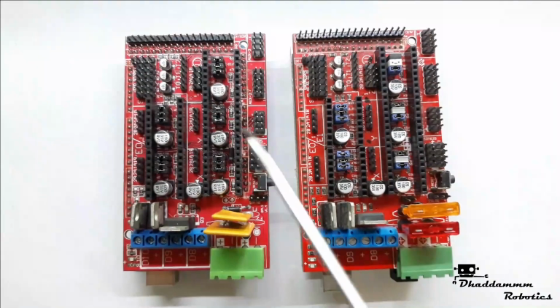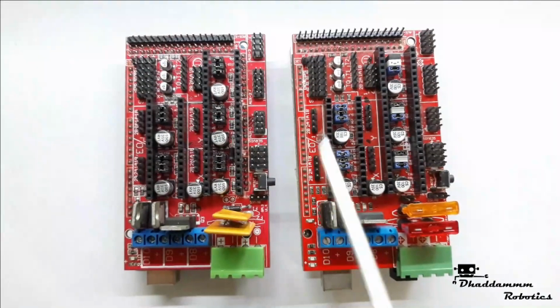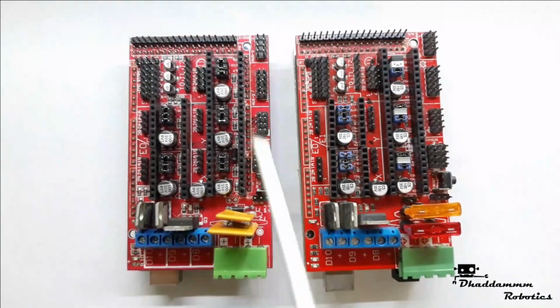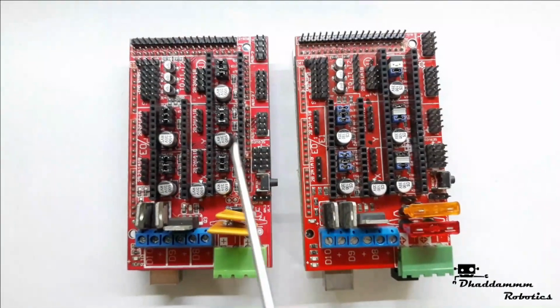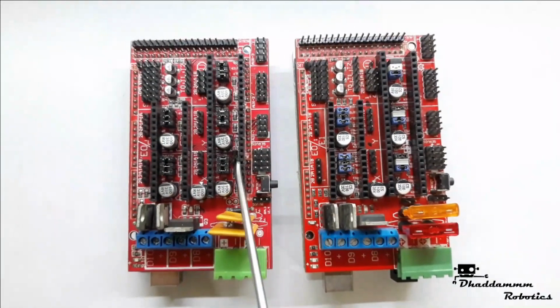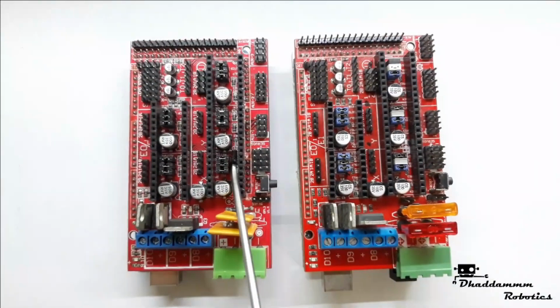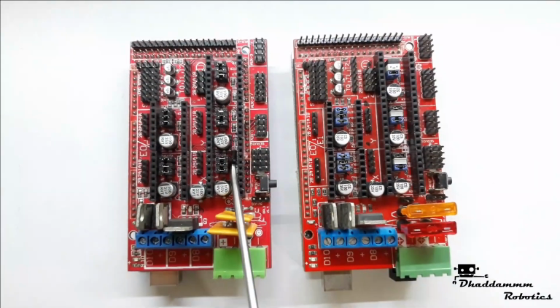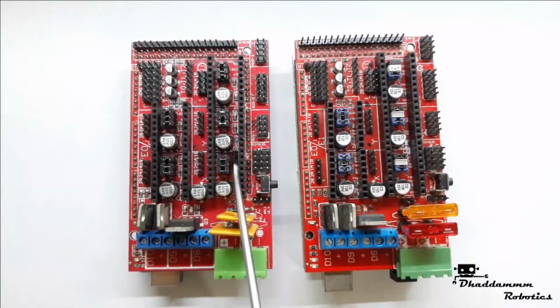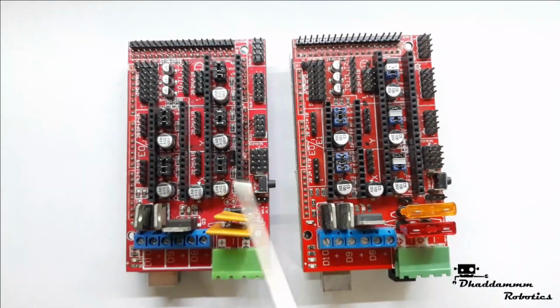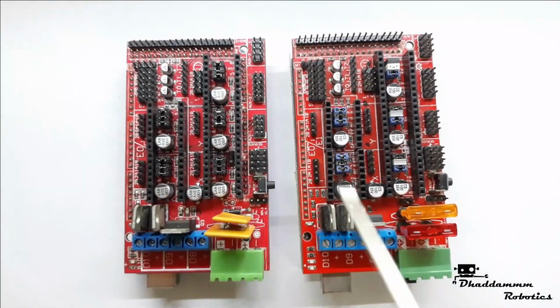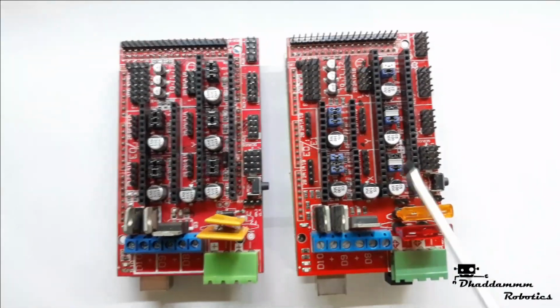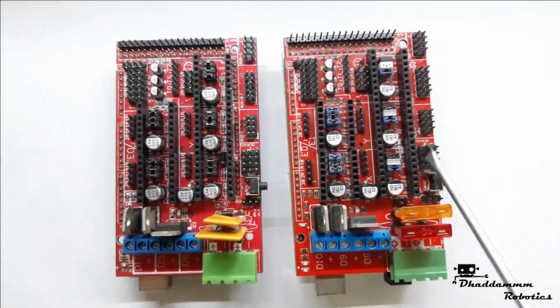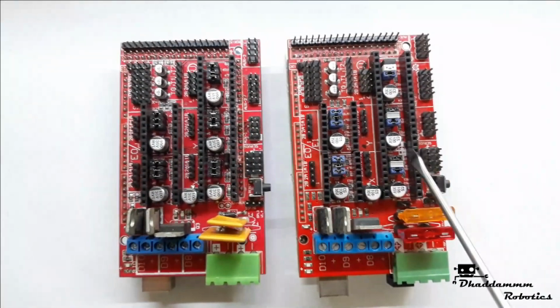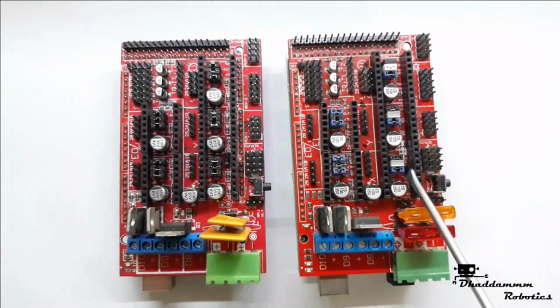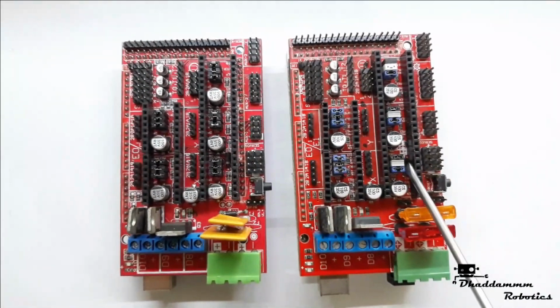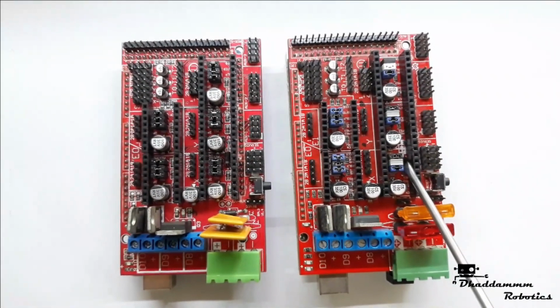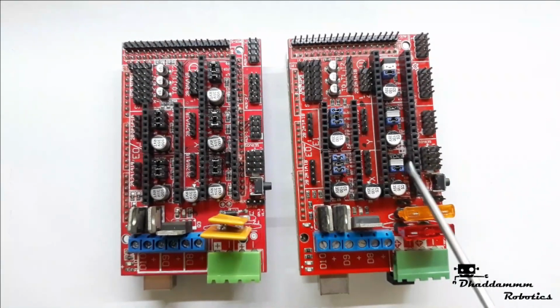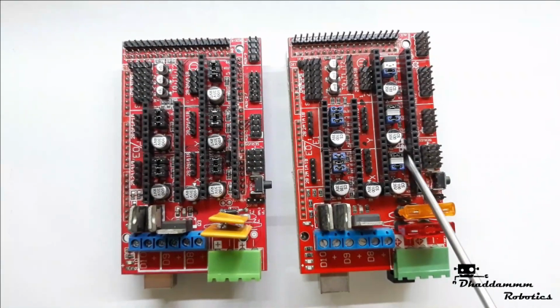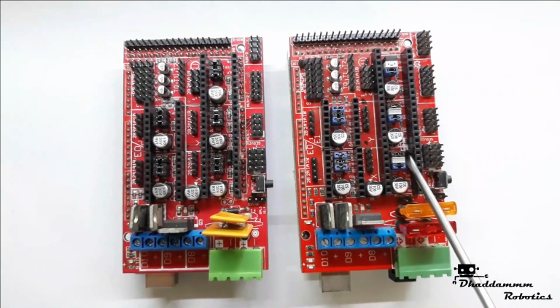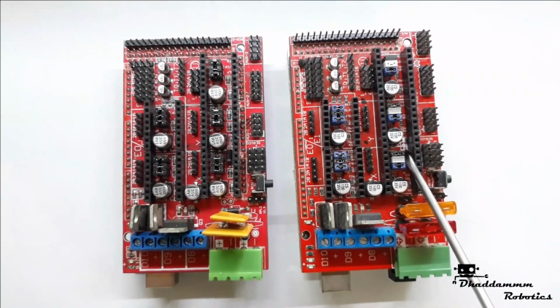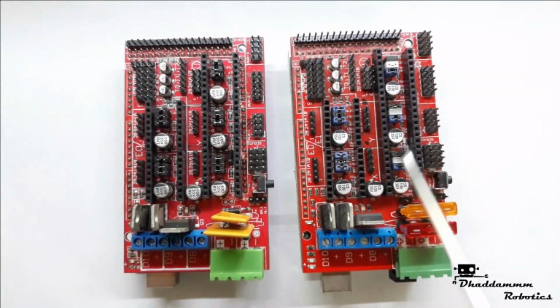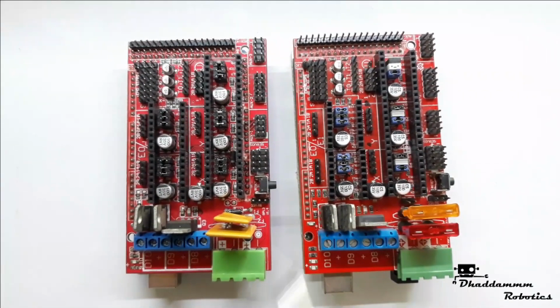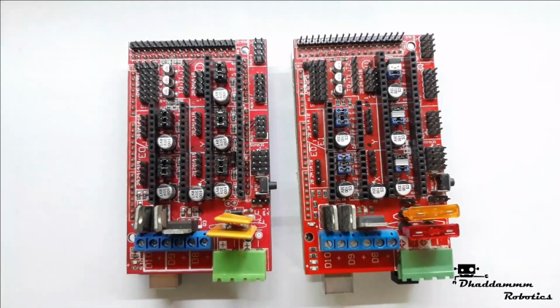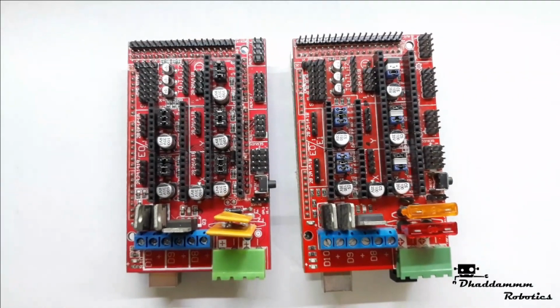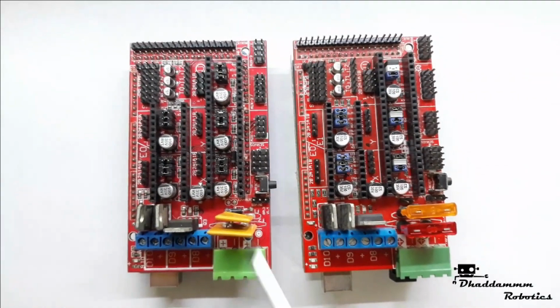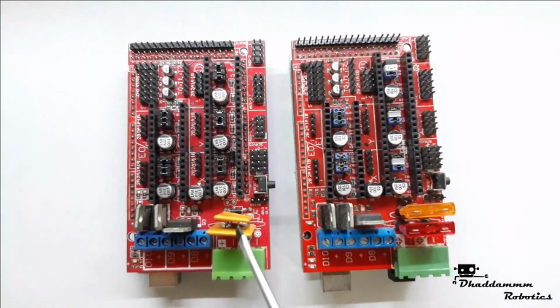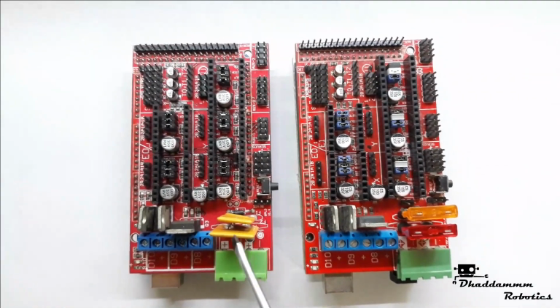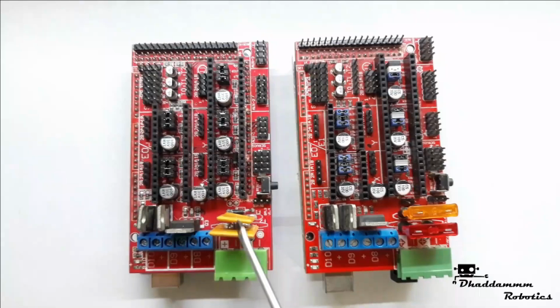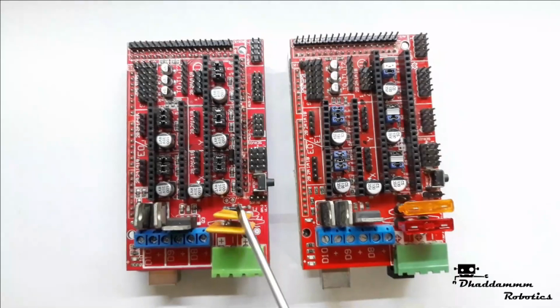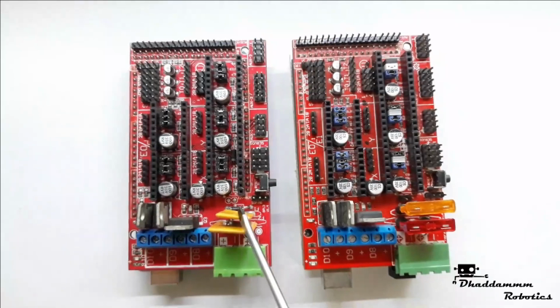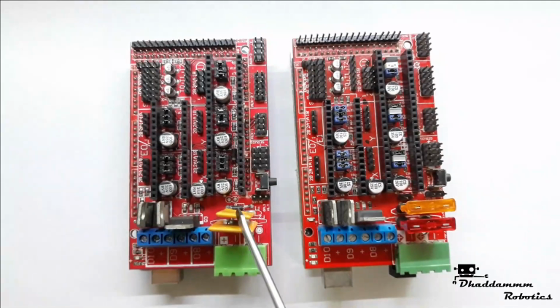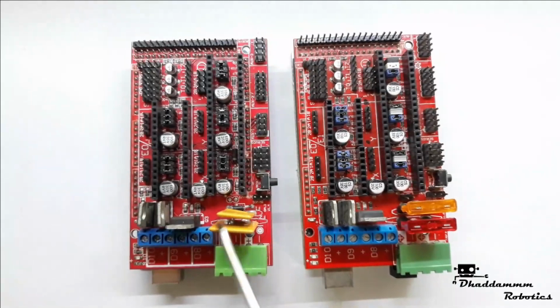Remove the D1 diode. Remove the polyfuse.